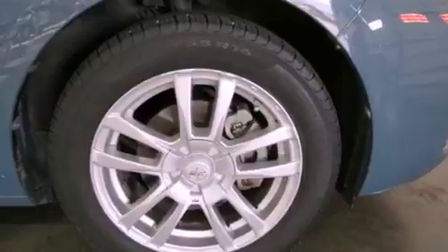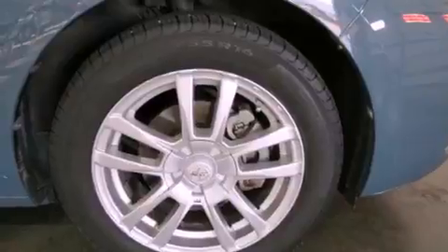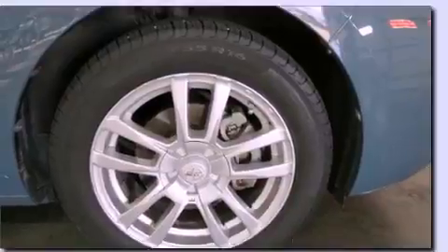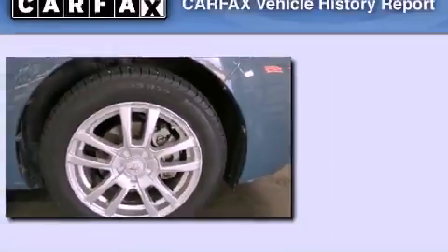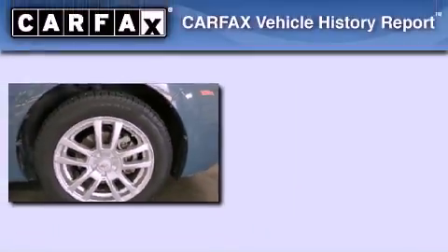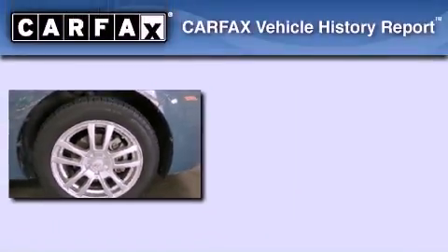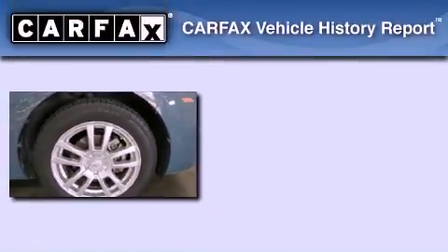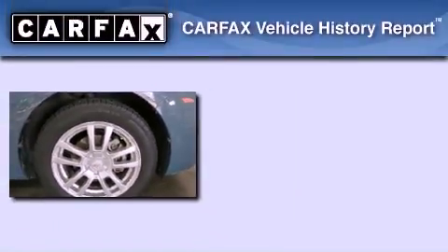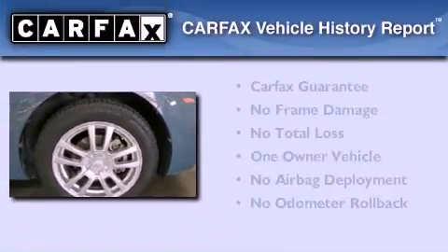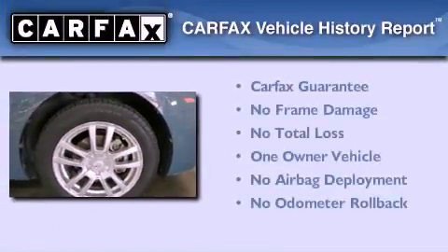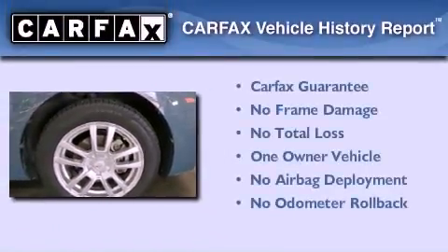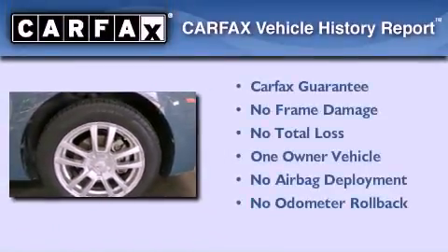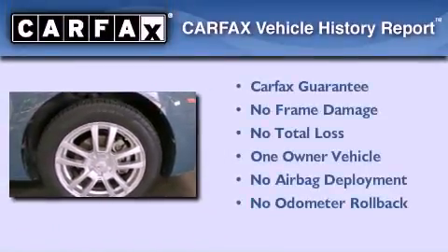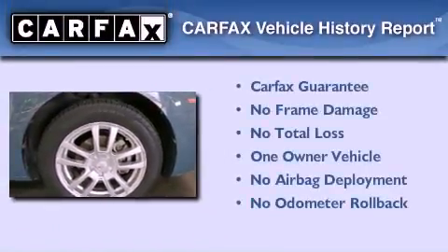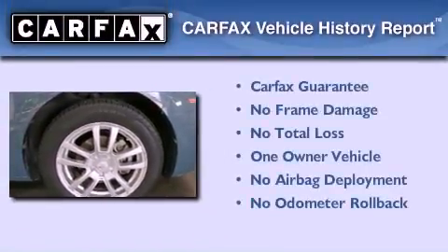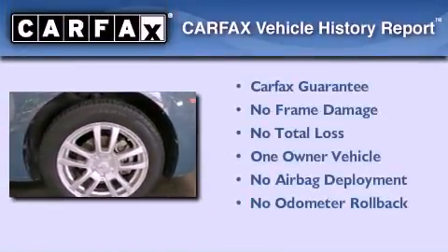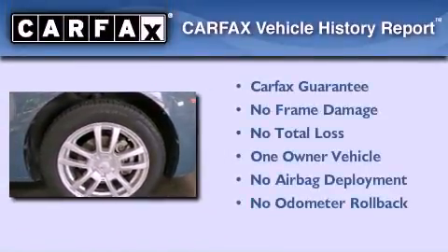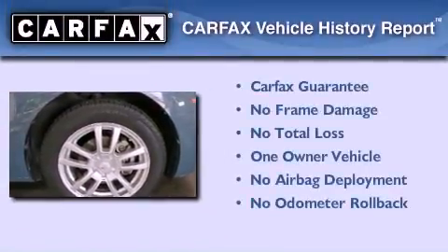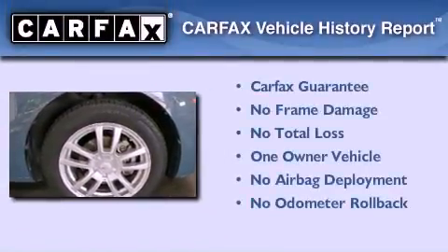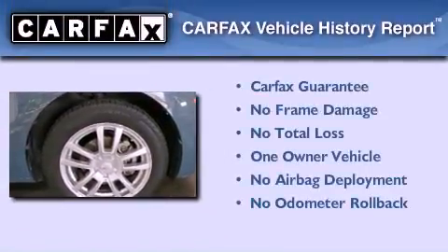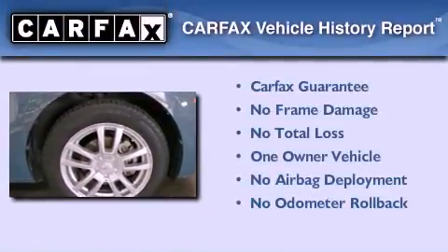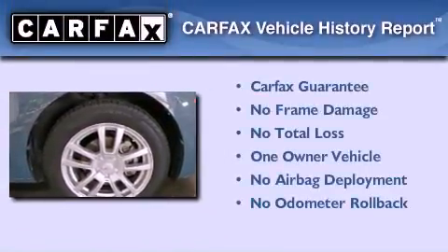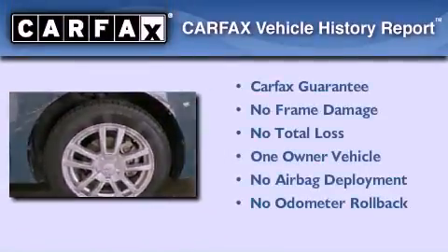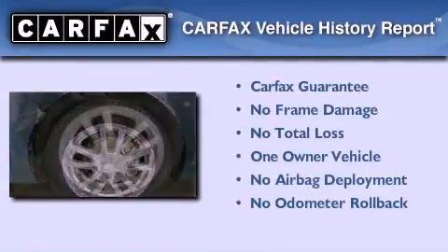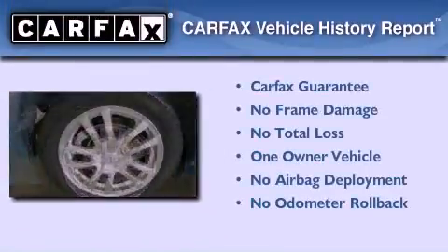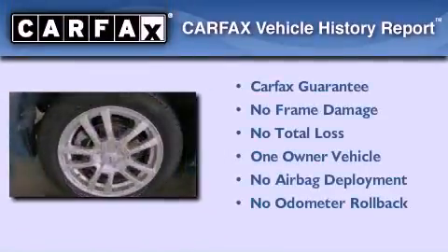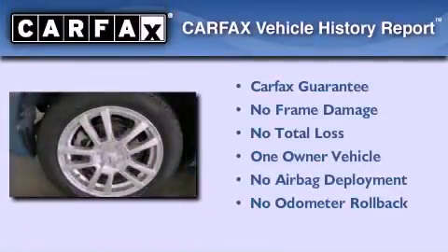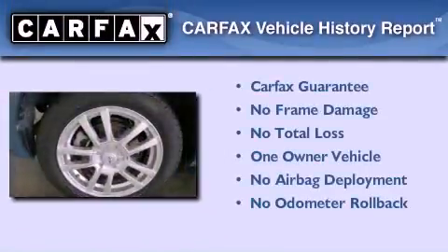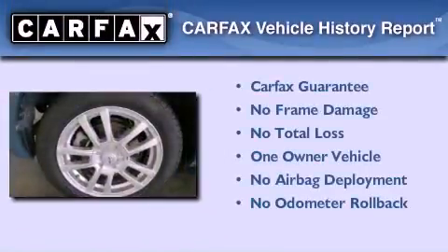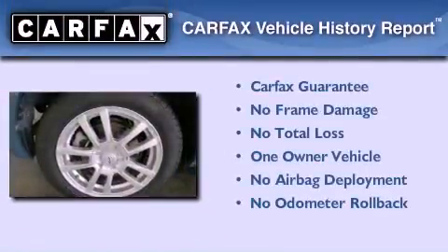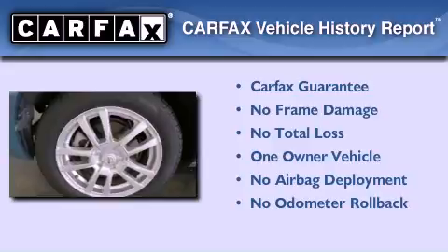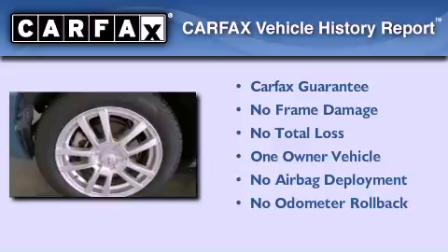This Scion has had only one owner, and it qualifies for the Carfax buyback guarantee.